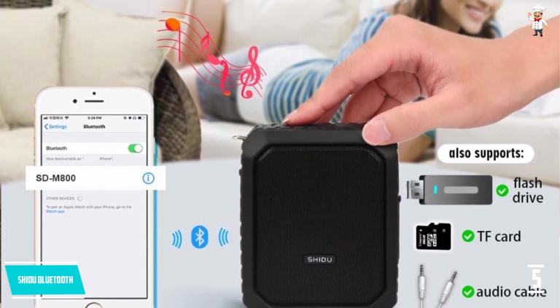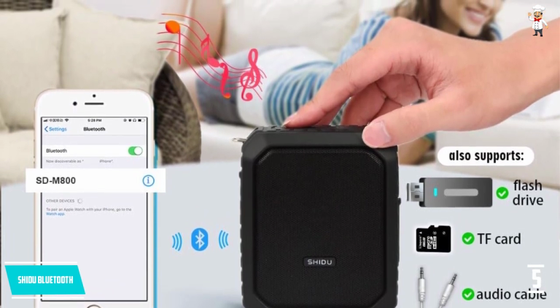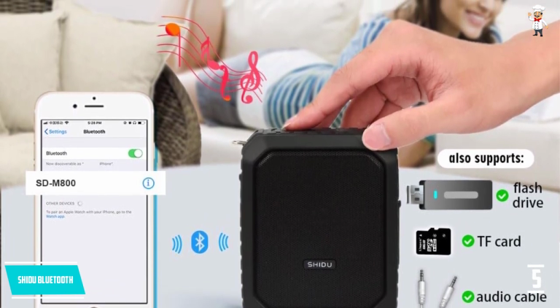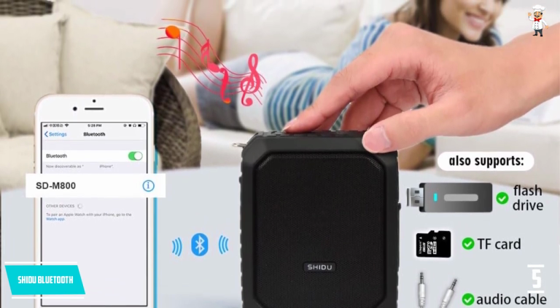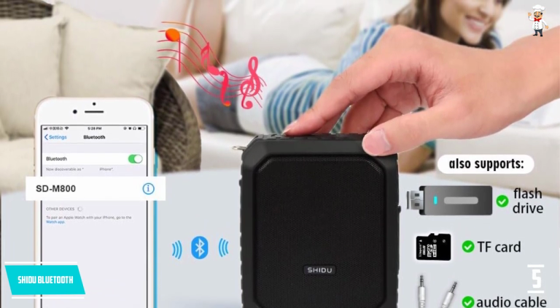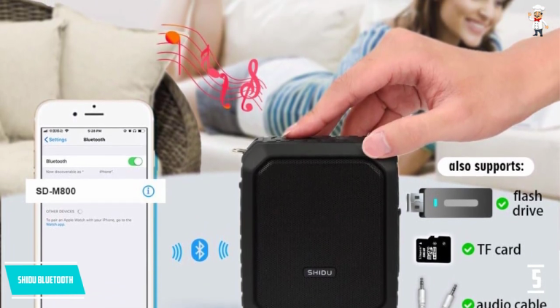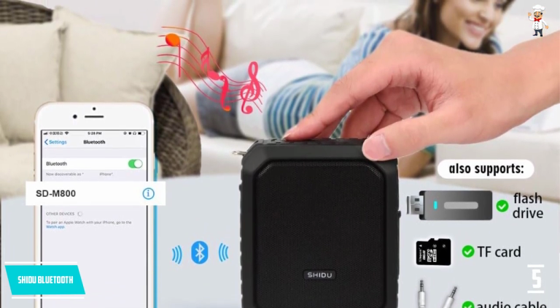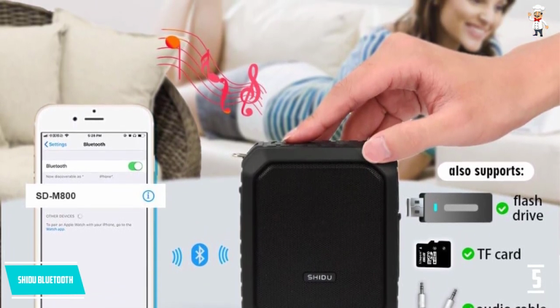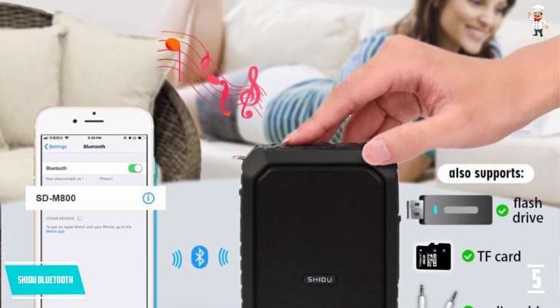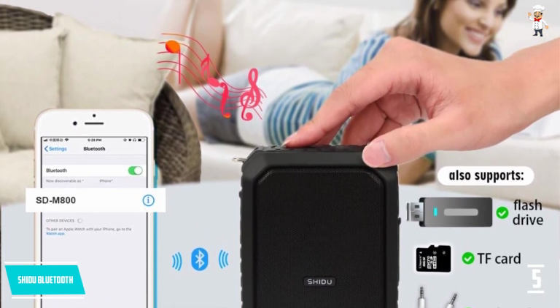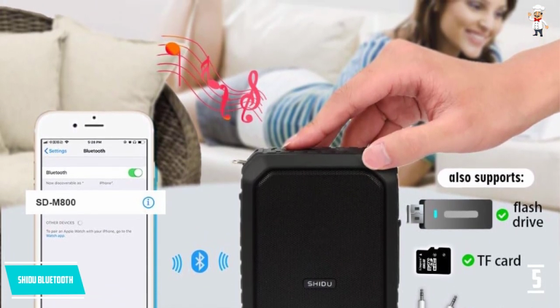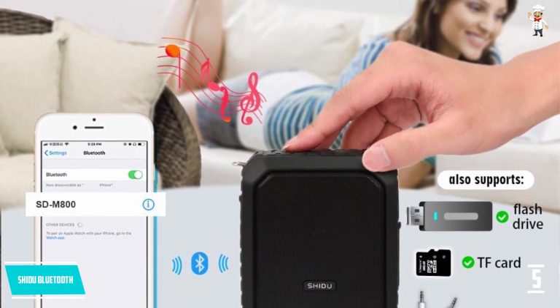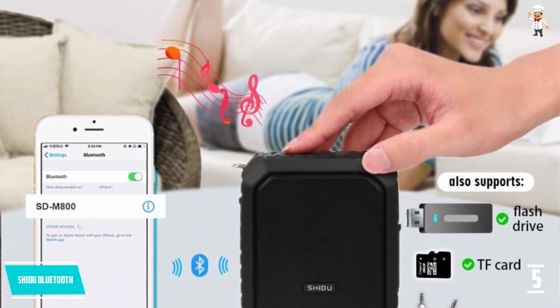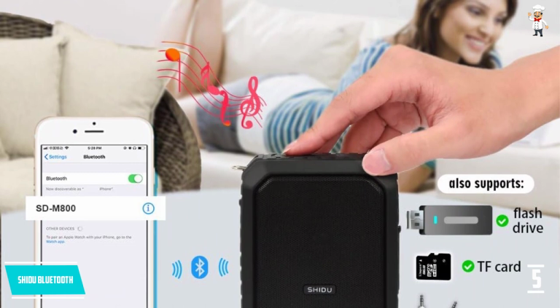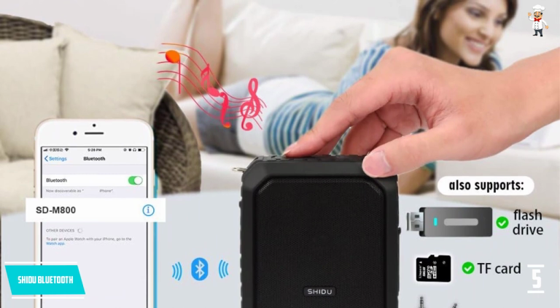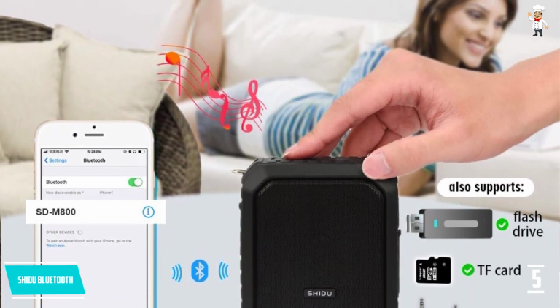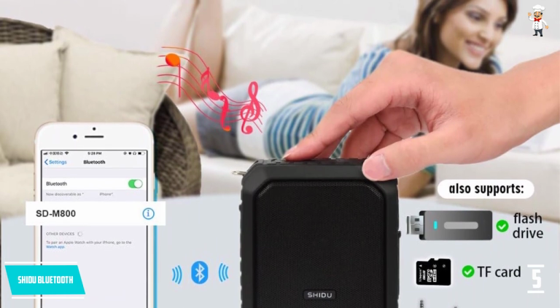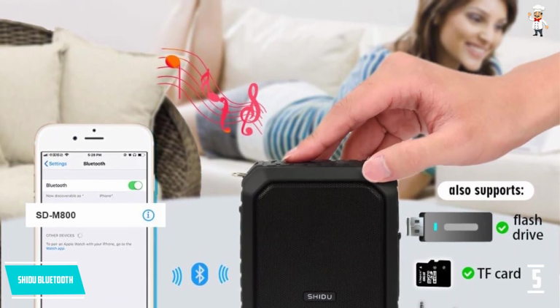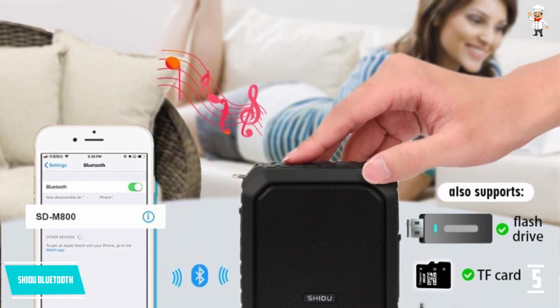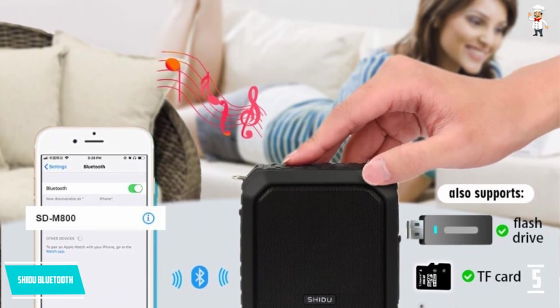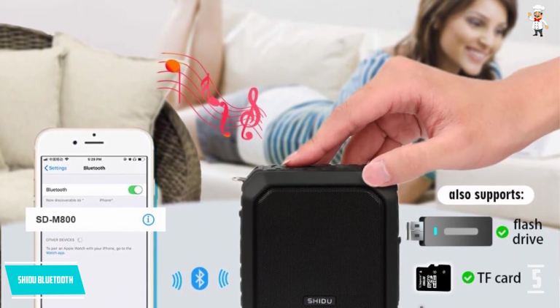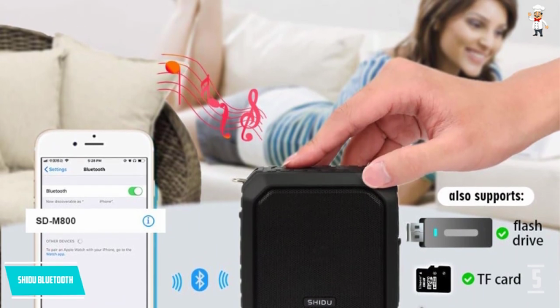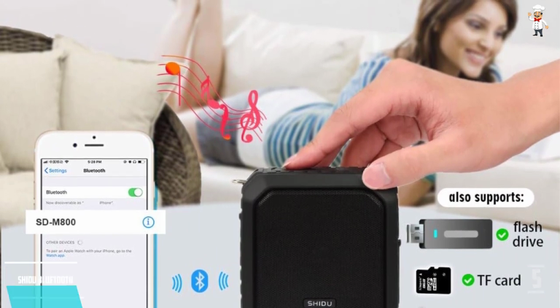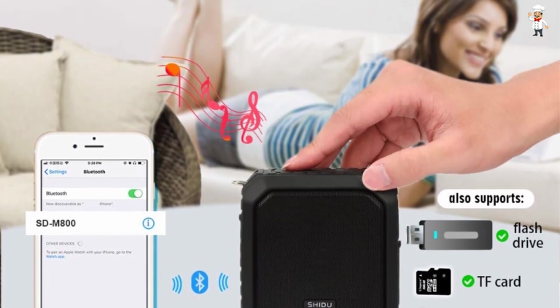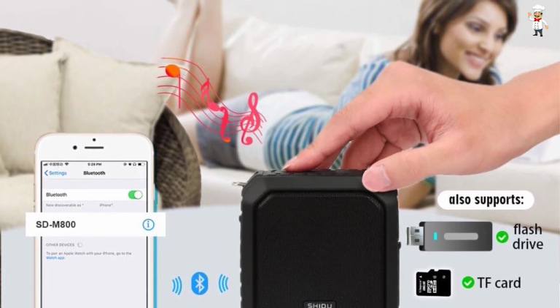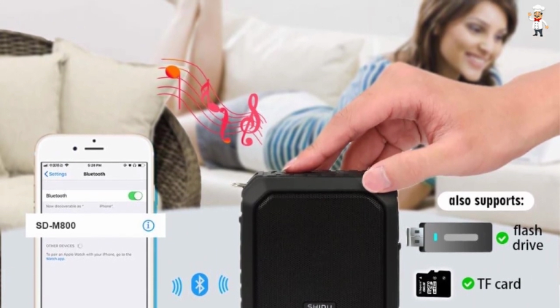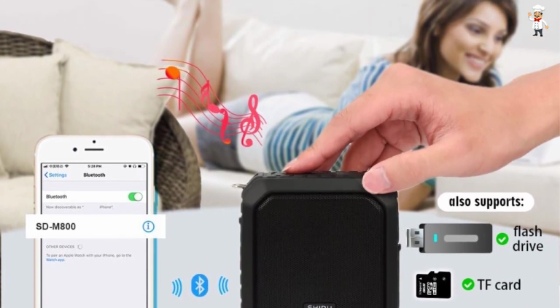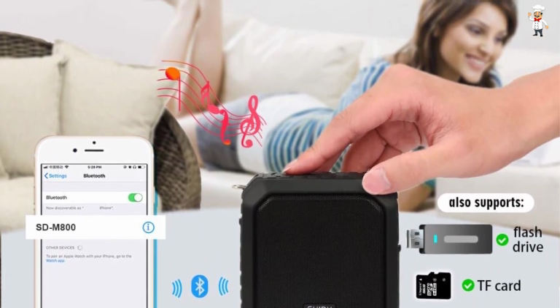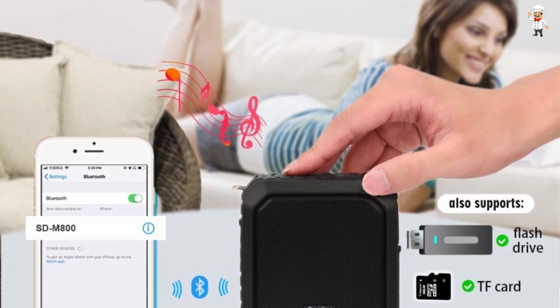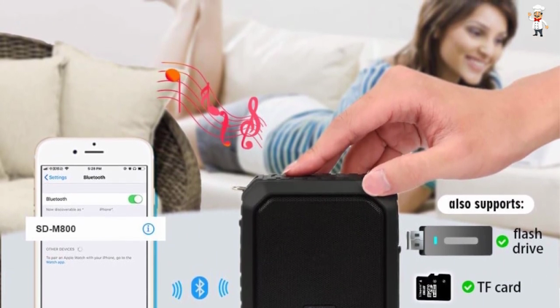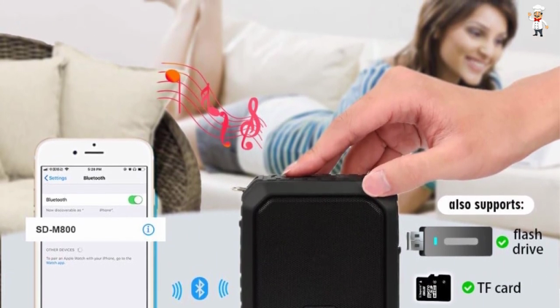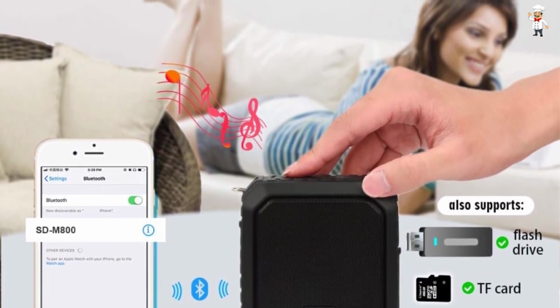It also allows you to record sounds or your voice easily. Just insert an SD card to start the recording with the press of a few buttons.